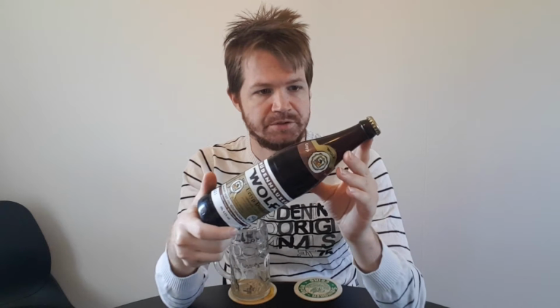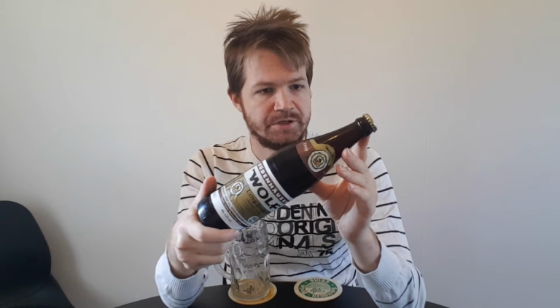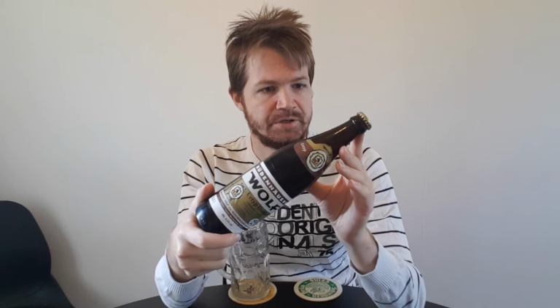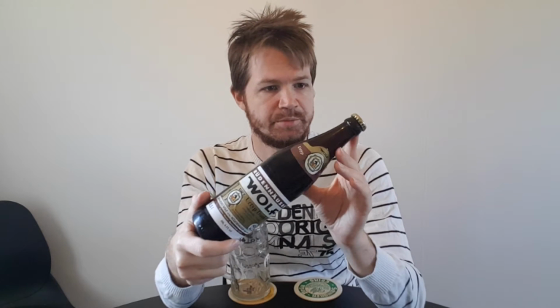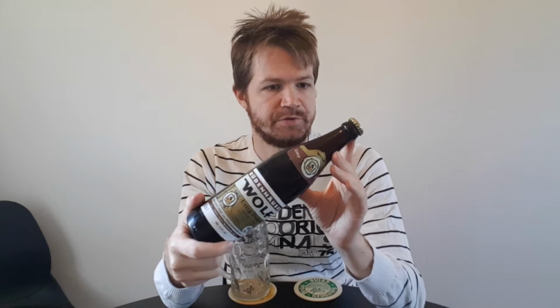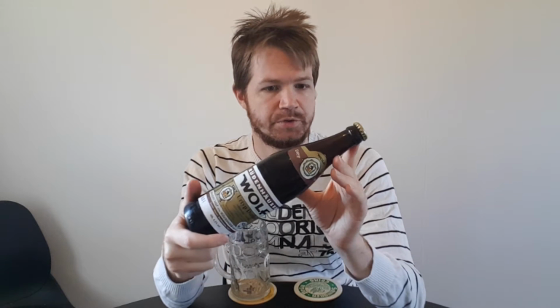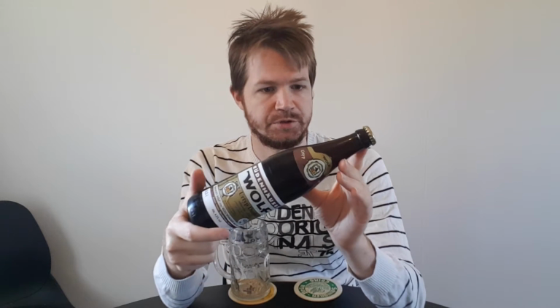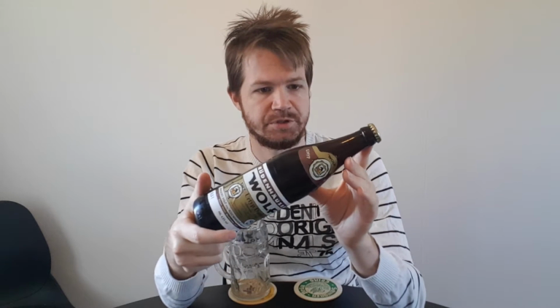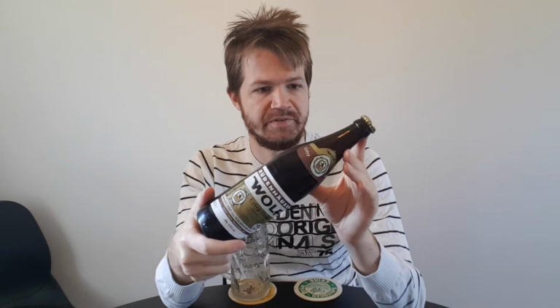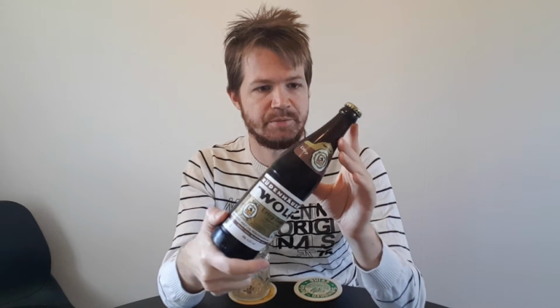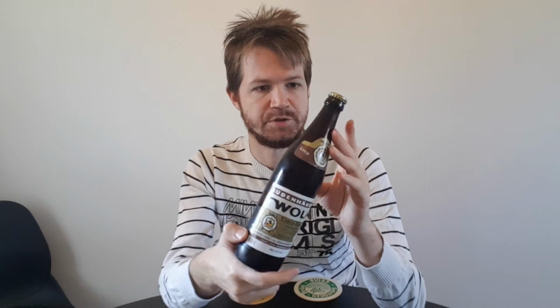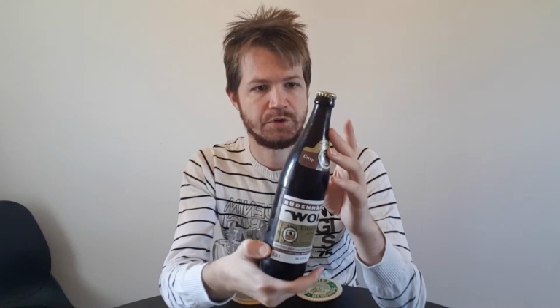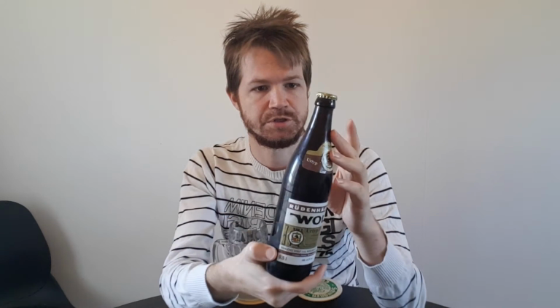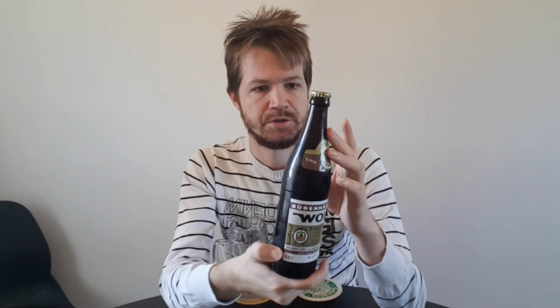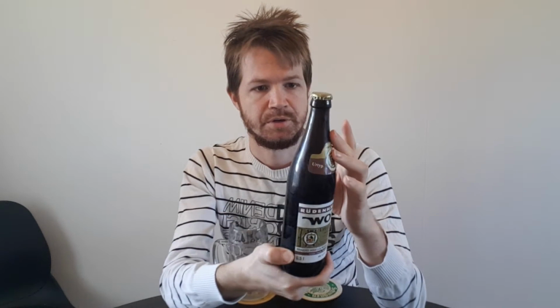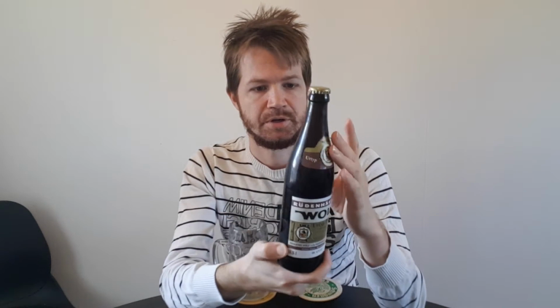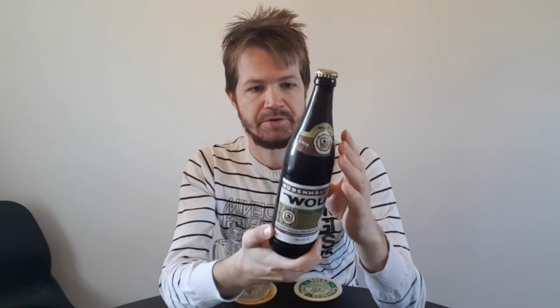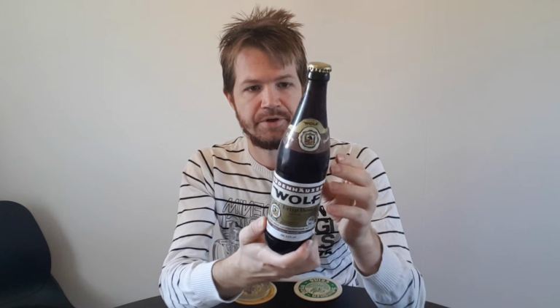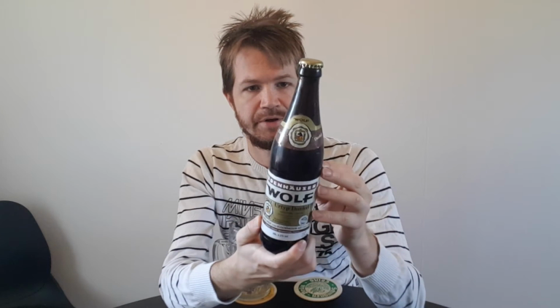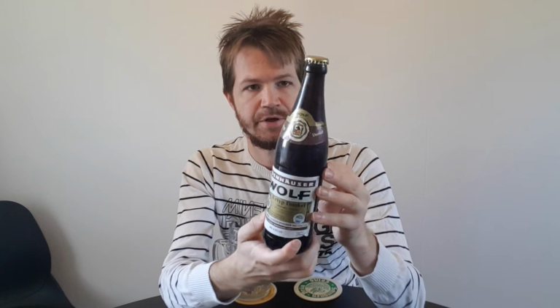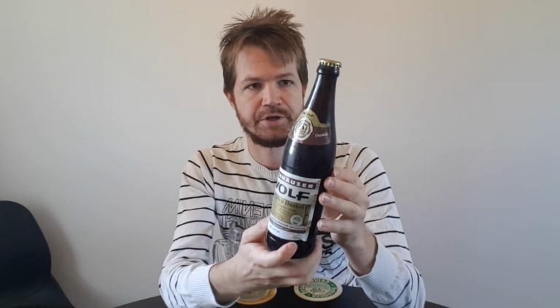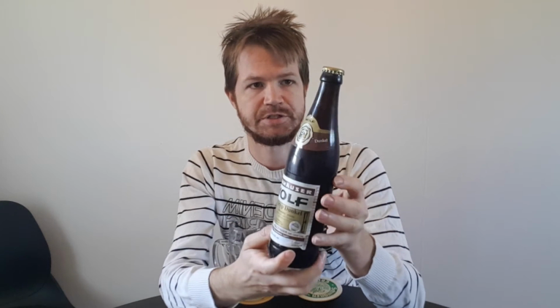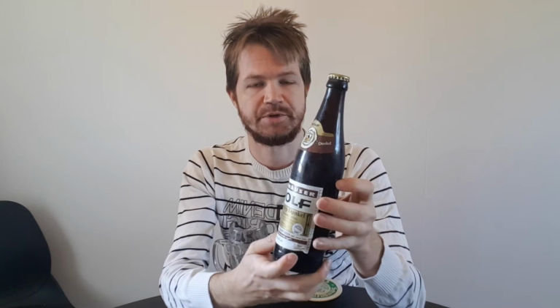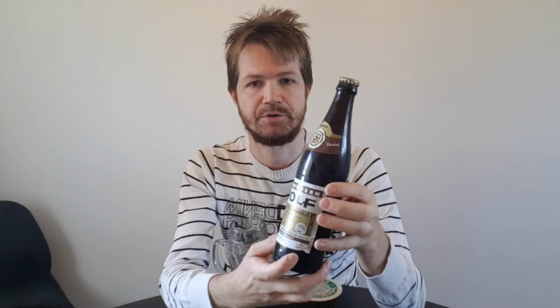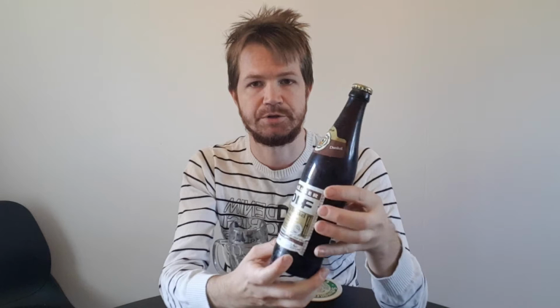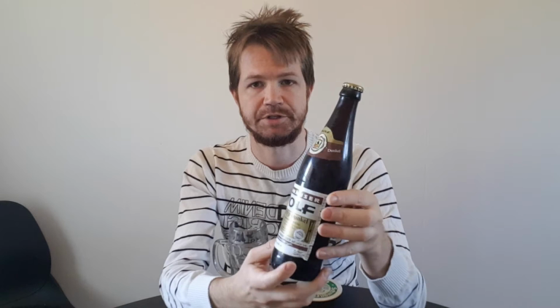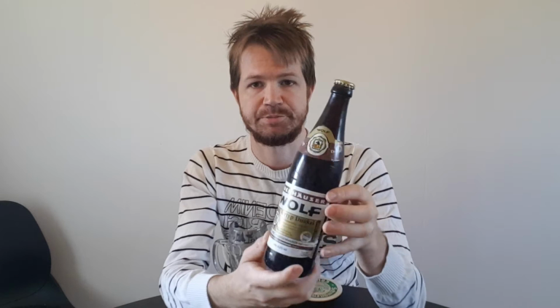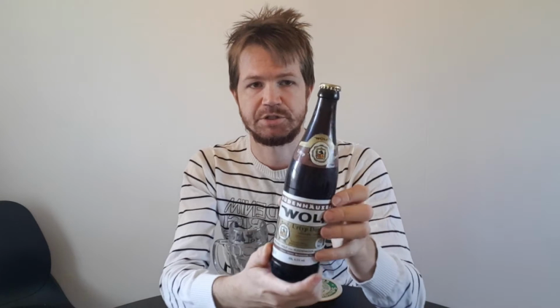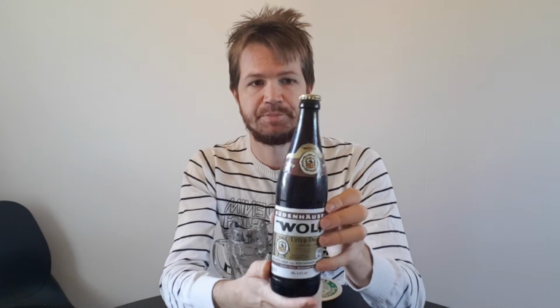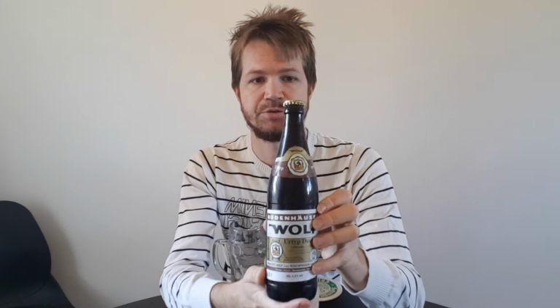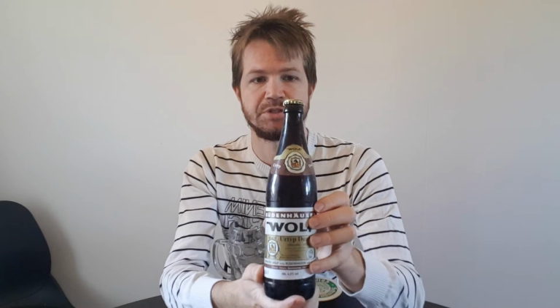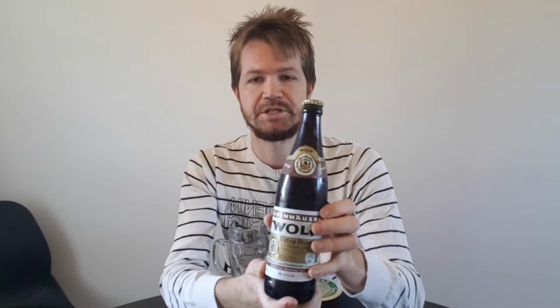I'm looking forward to it very much. I think it's gonna be really, really nice, because the Pils was nice.